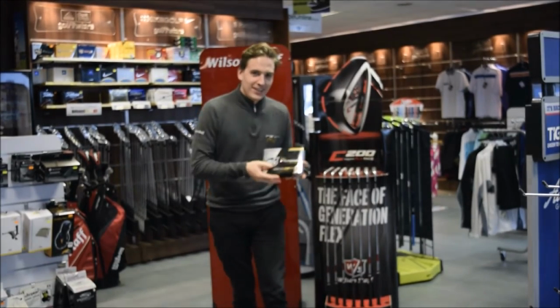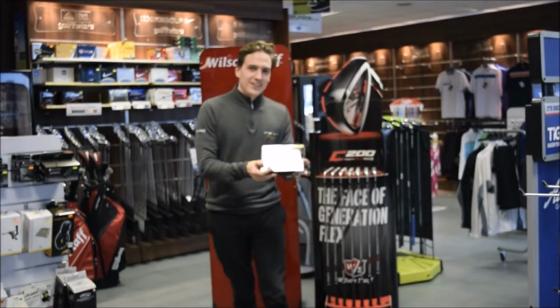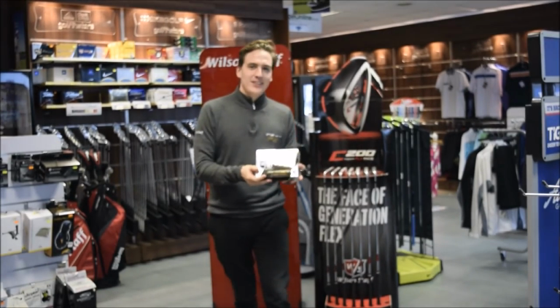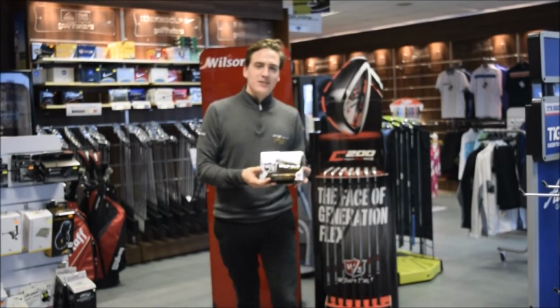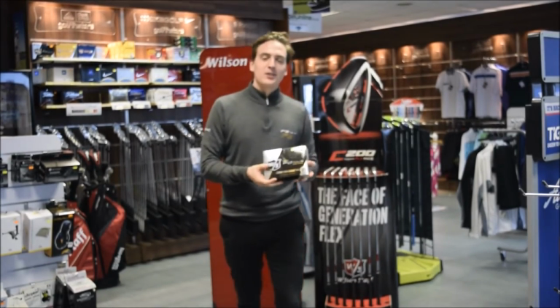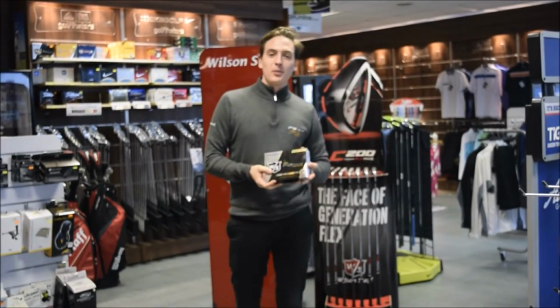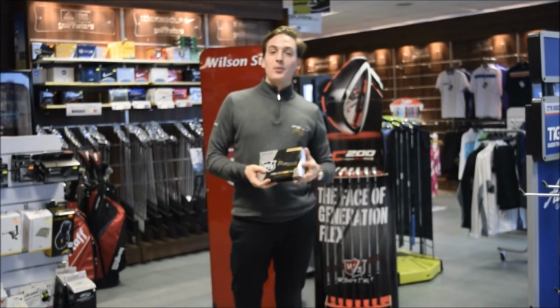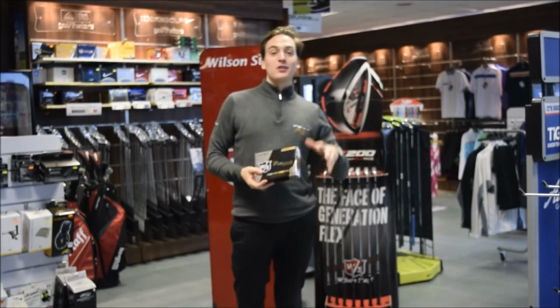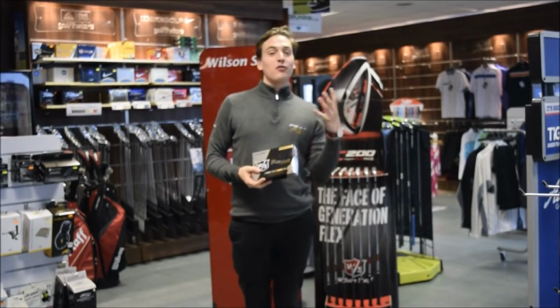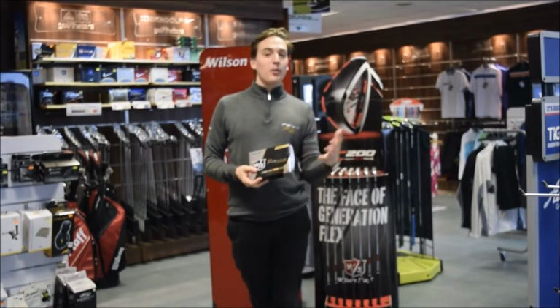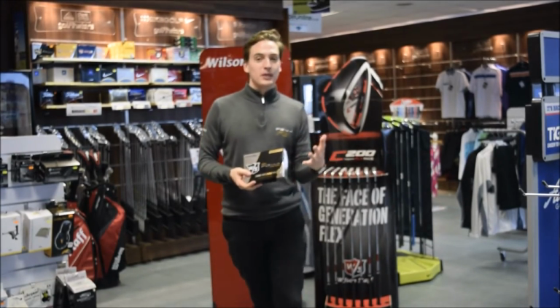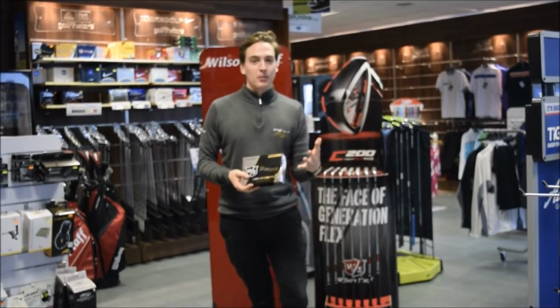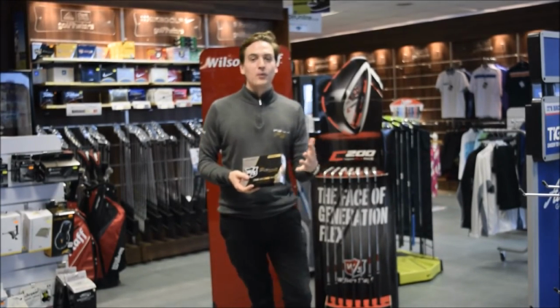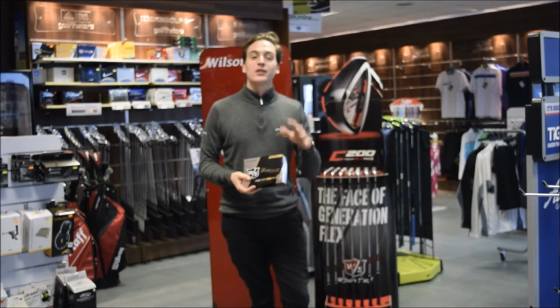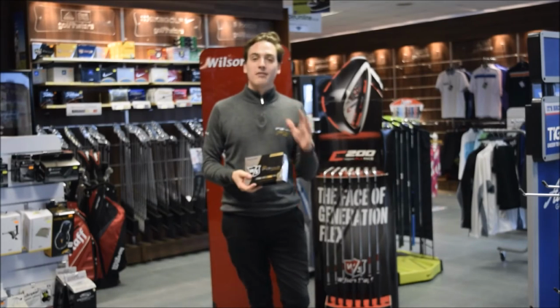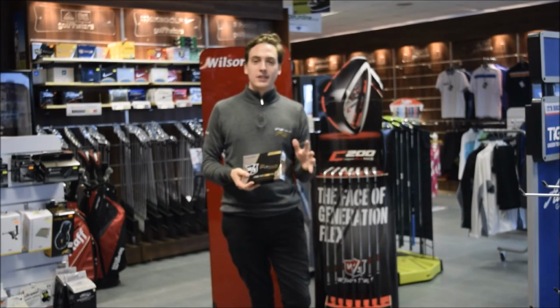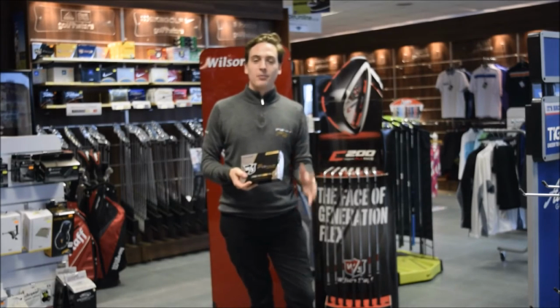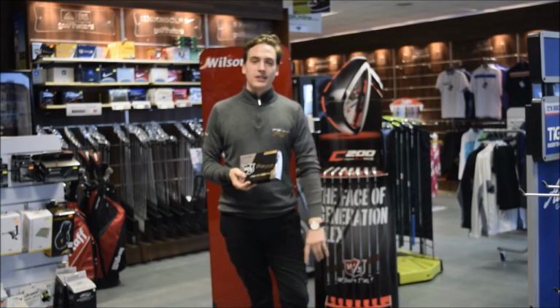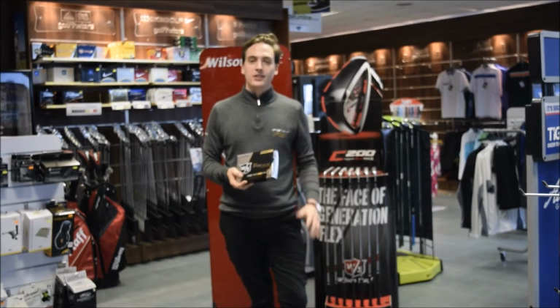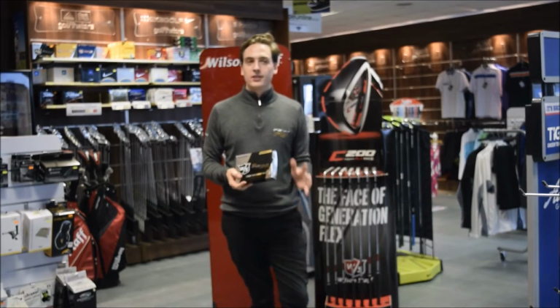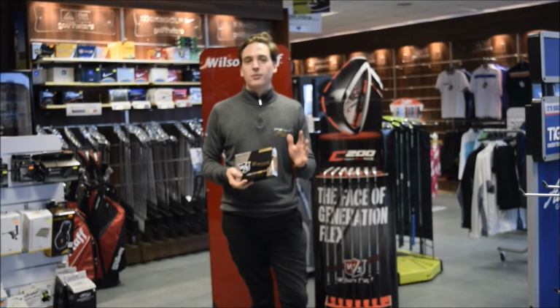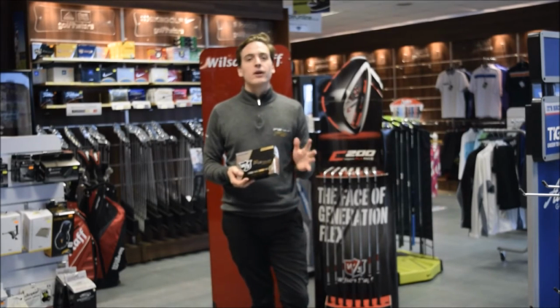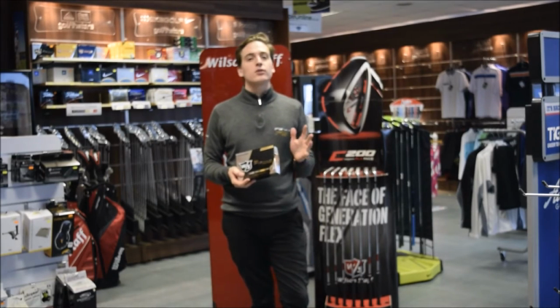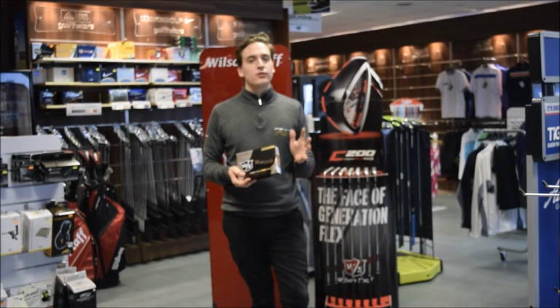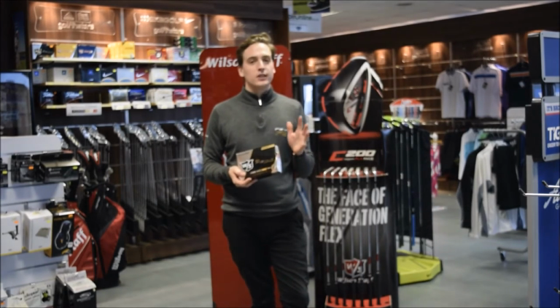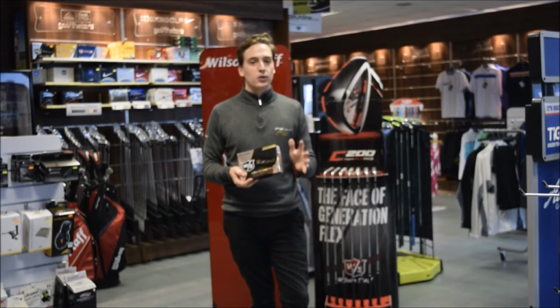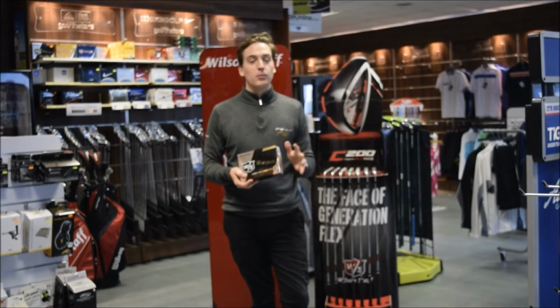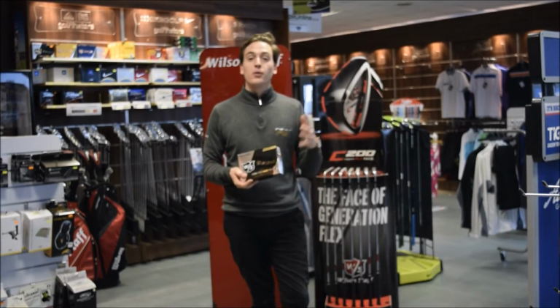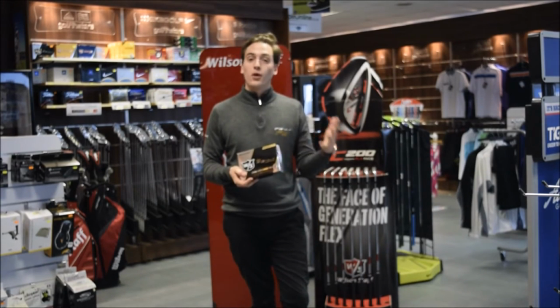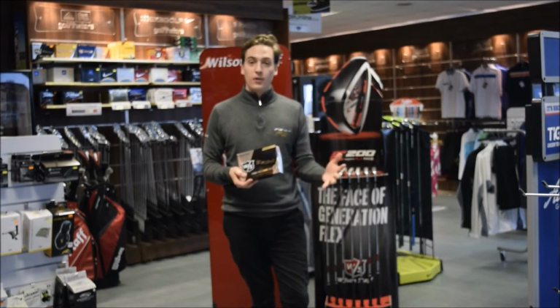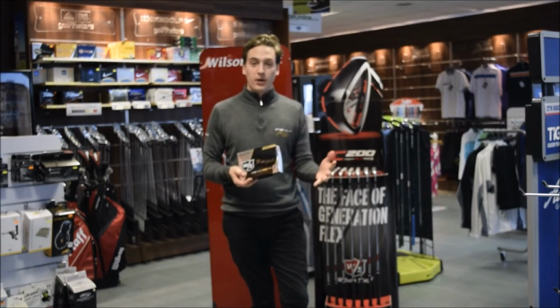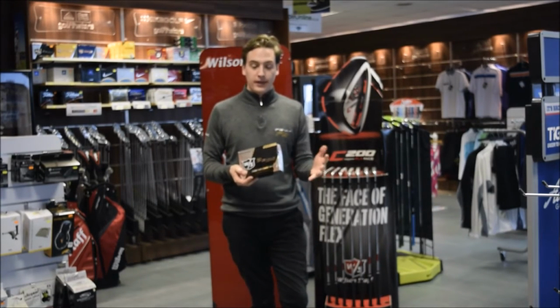The FG Tour Ball is a 4-piece ball, 70 compression, so it's the world's softest tour ball on the market.